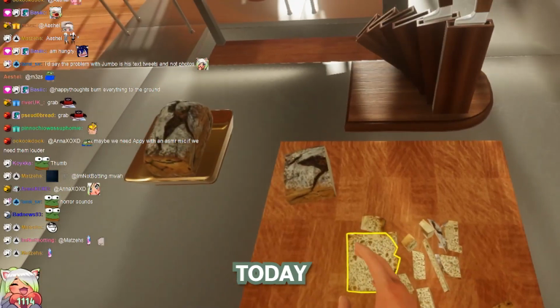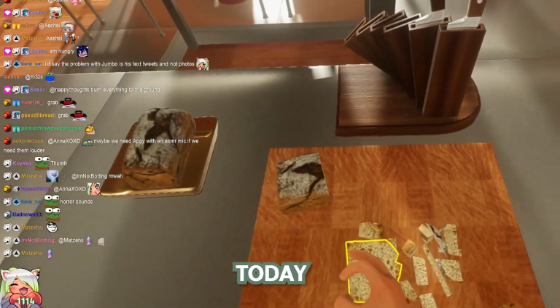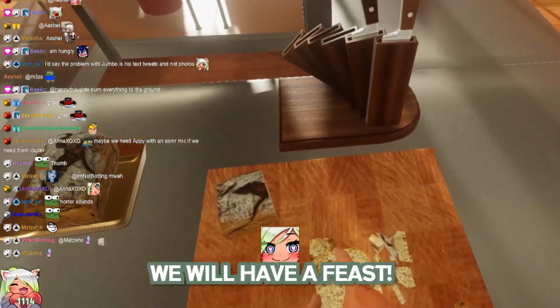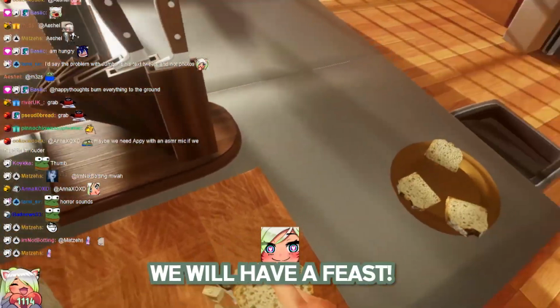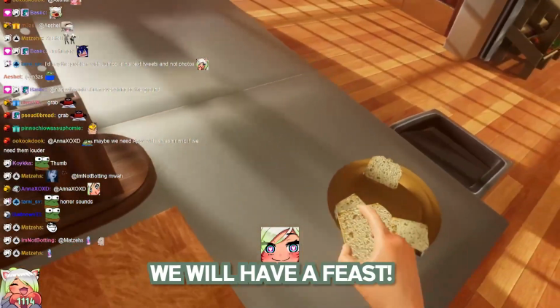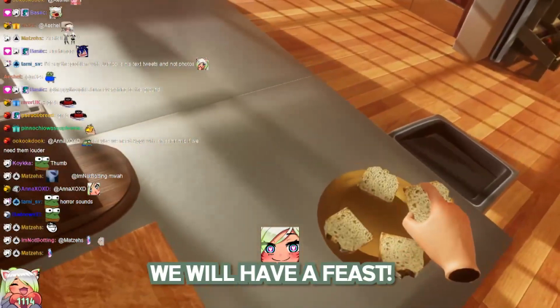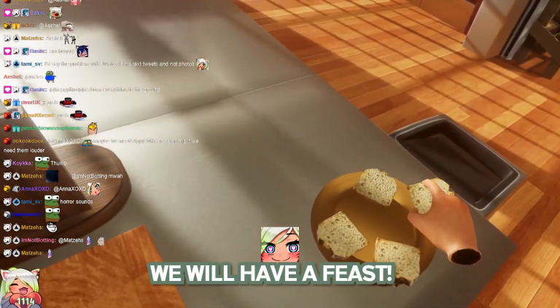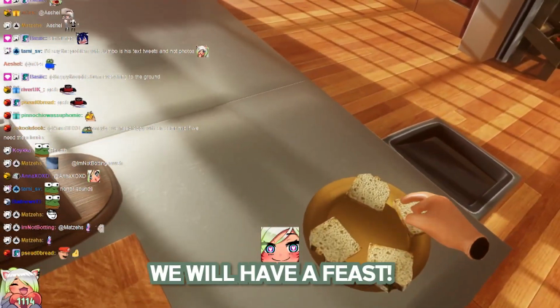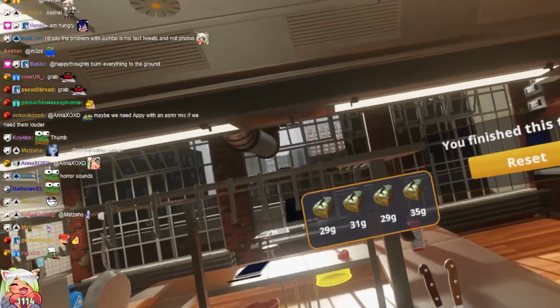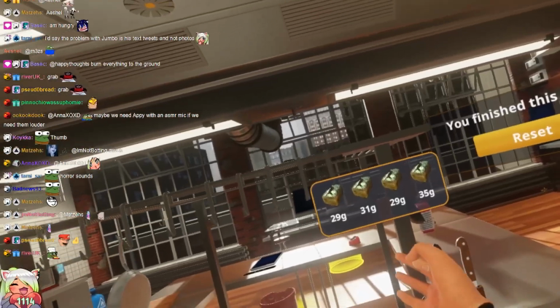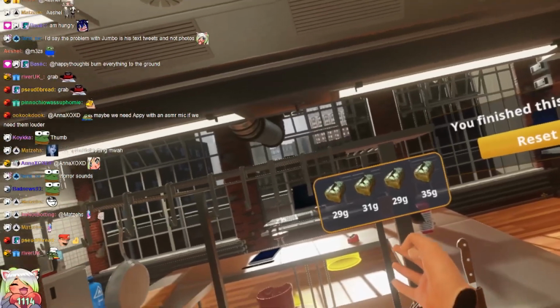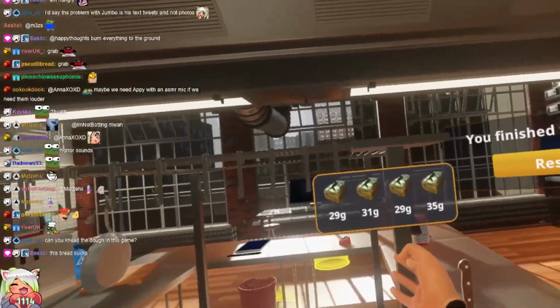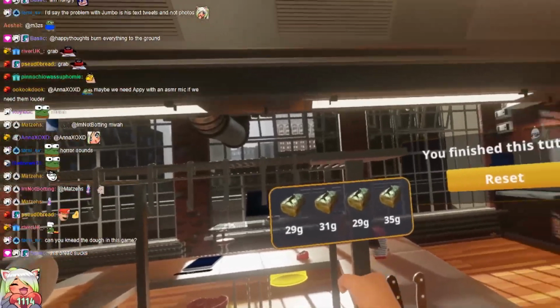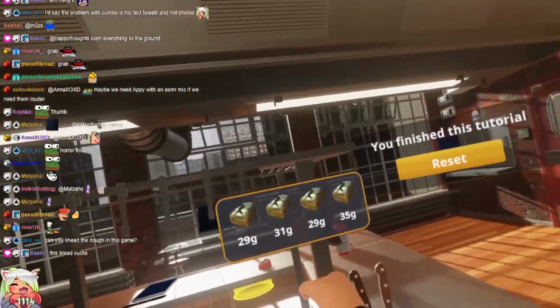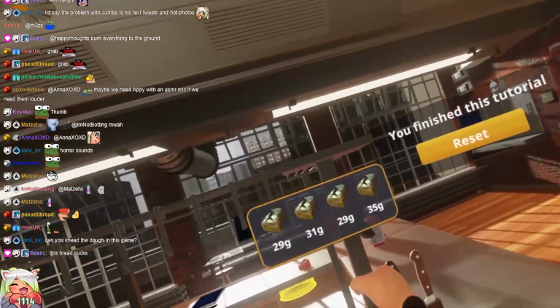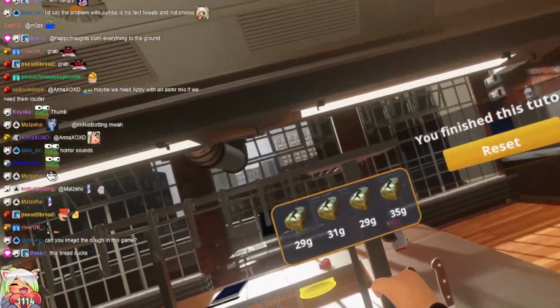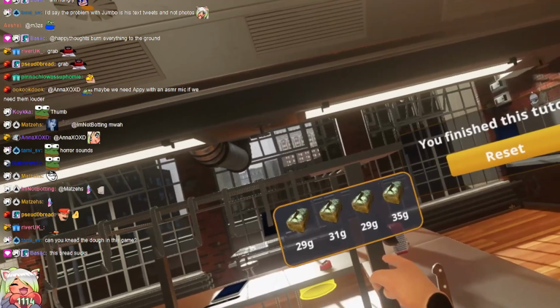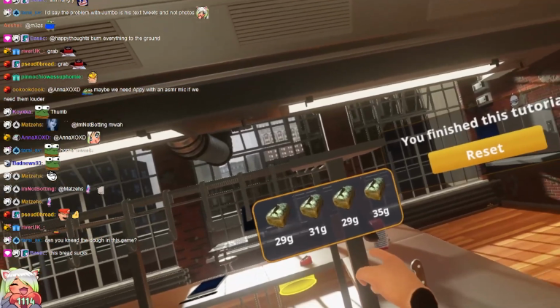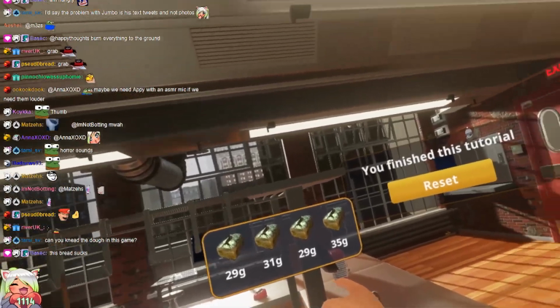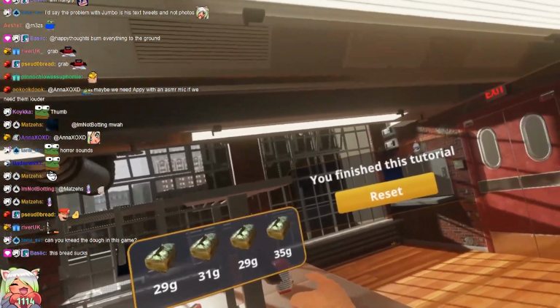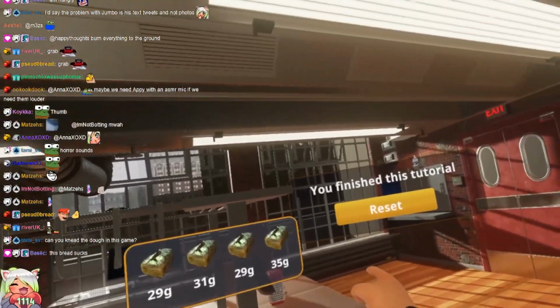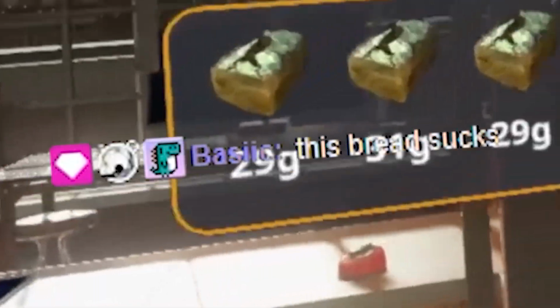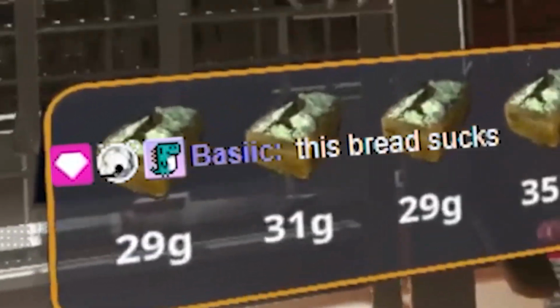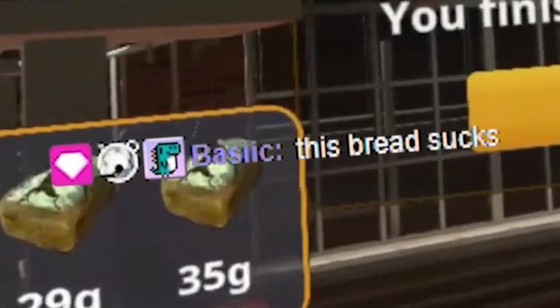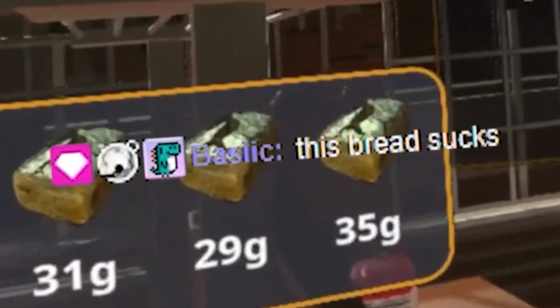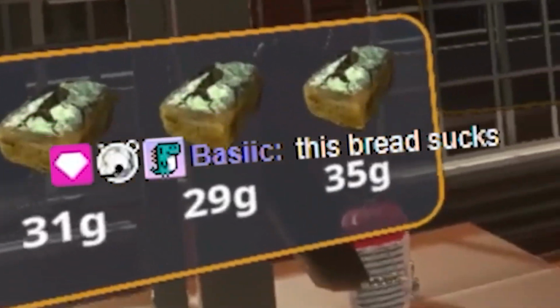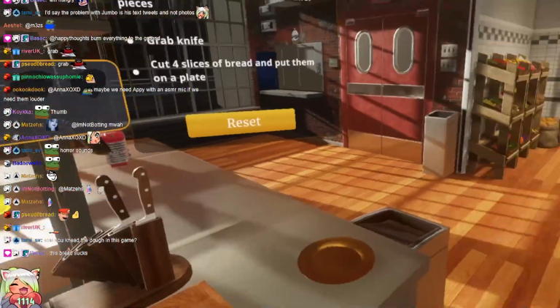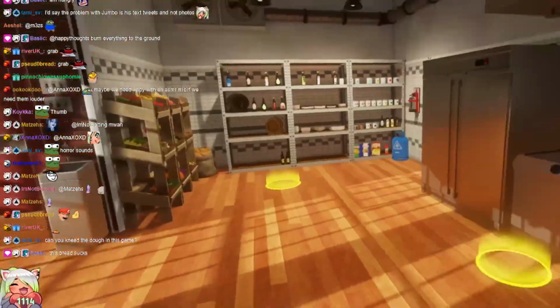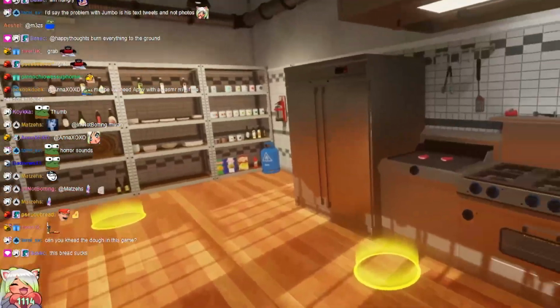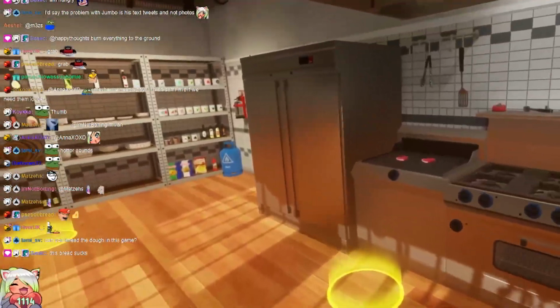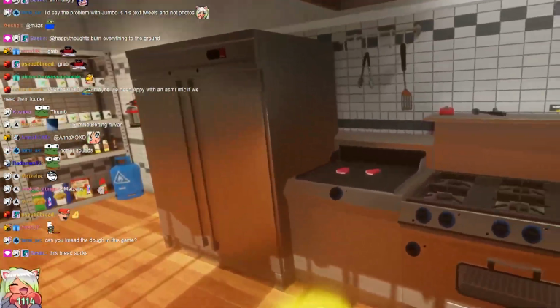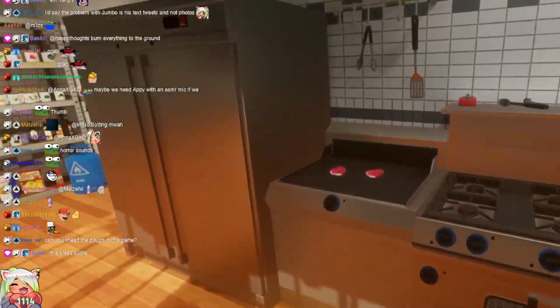Today we will have a feast. It's not, honestly, it's not too bad. This bread sucks. Okay, I'm doing another tutorial.